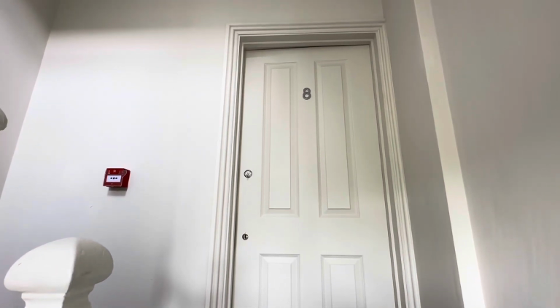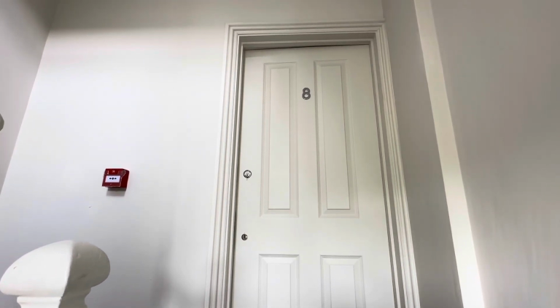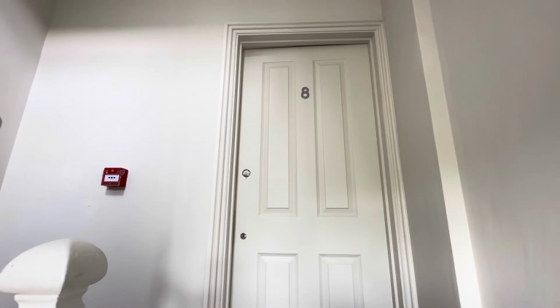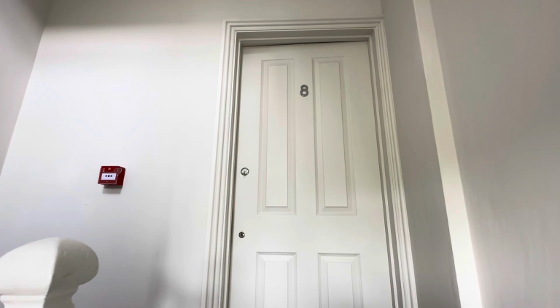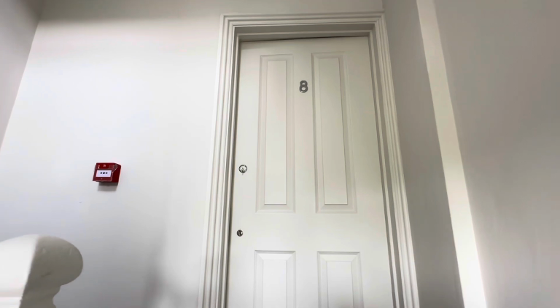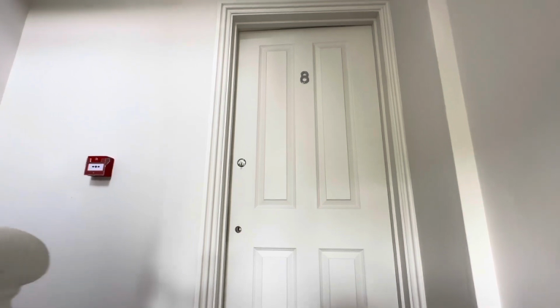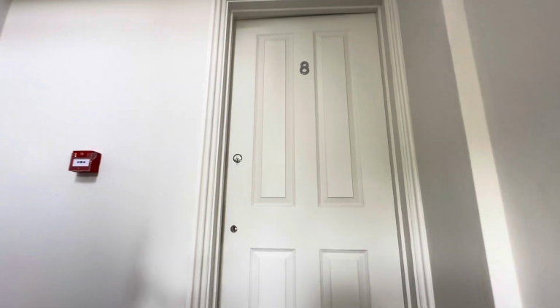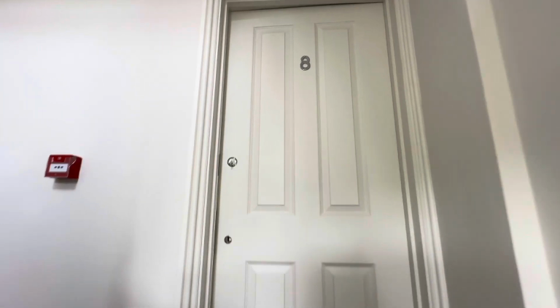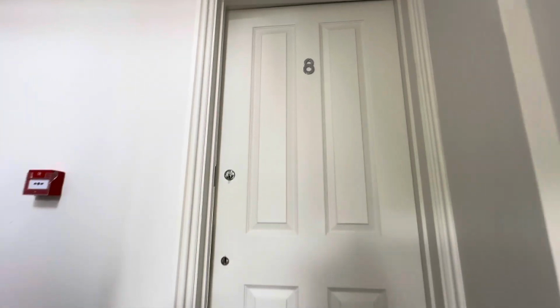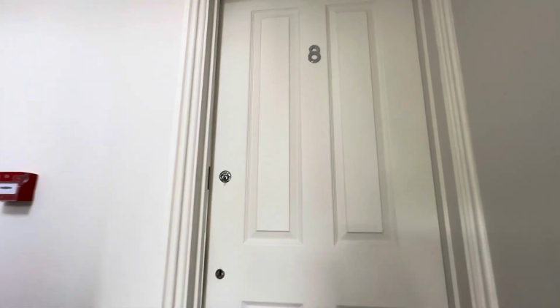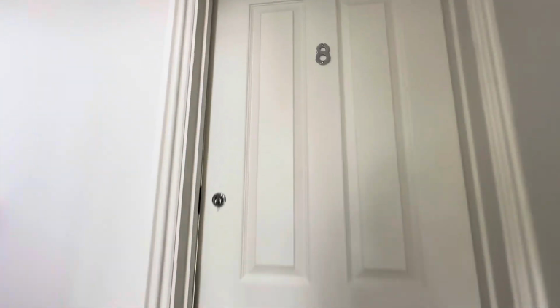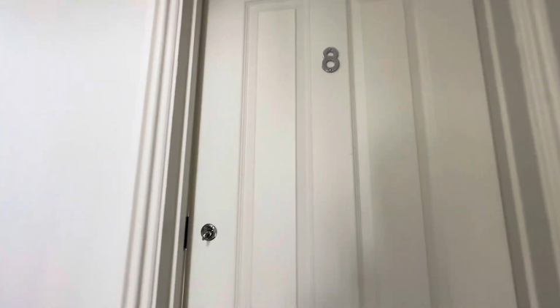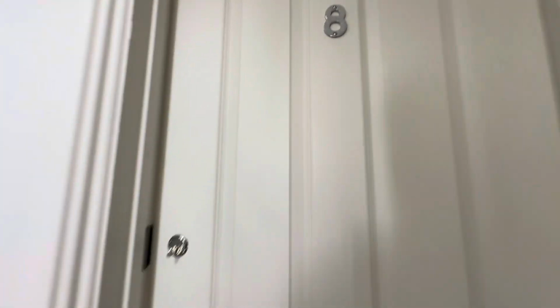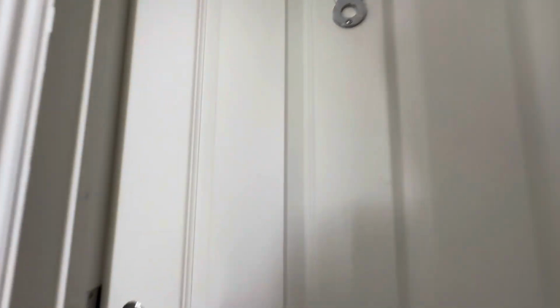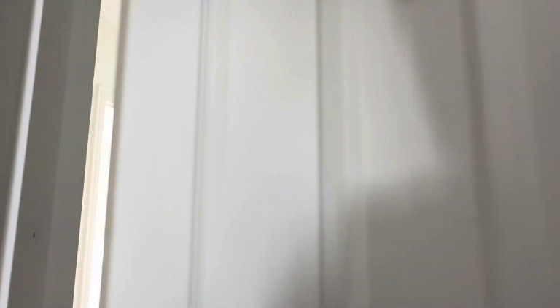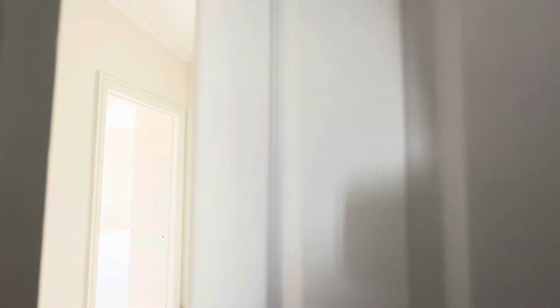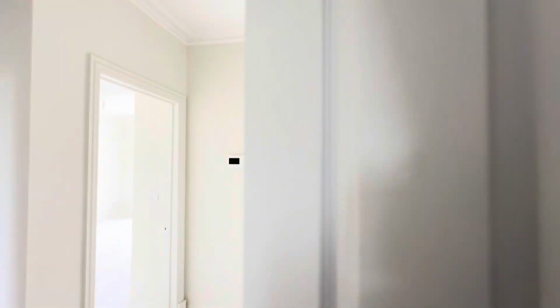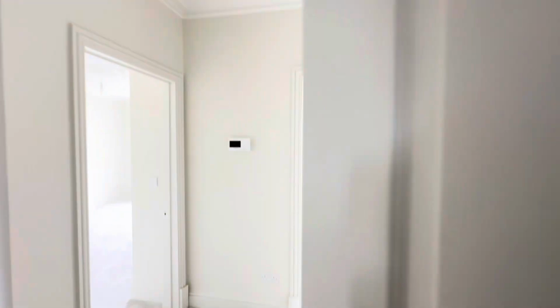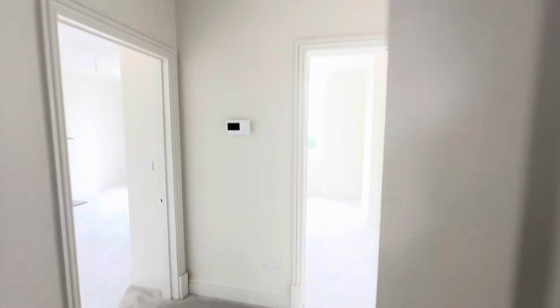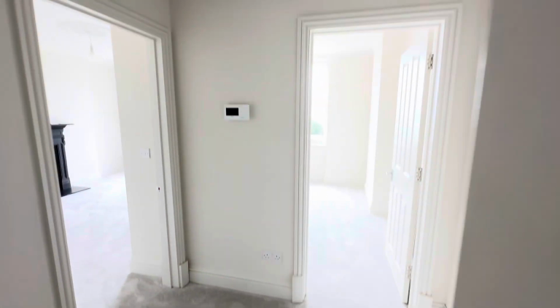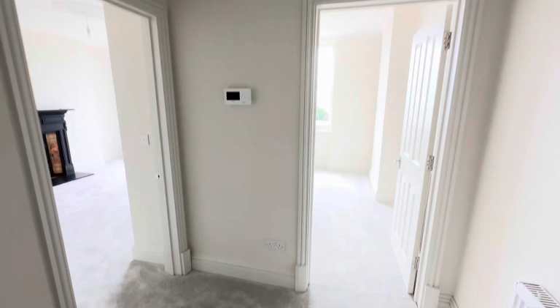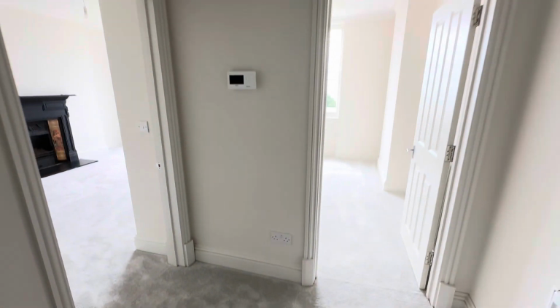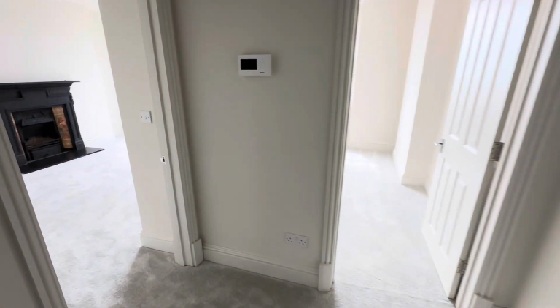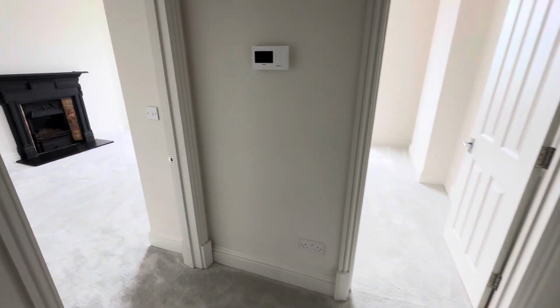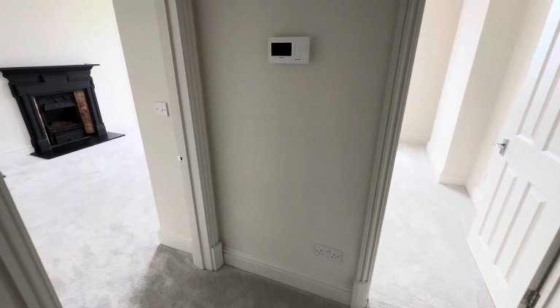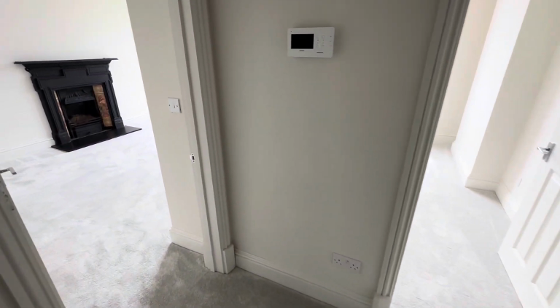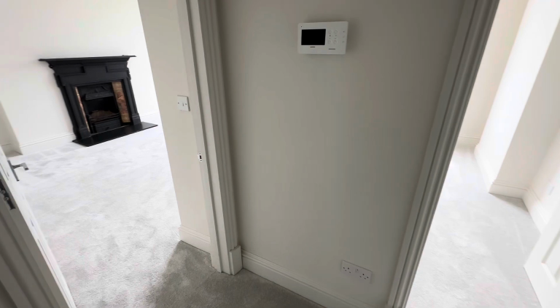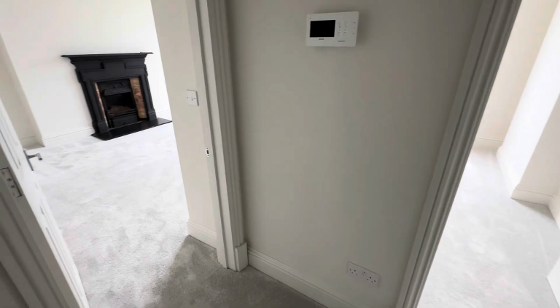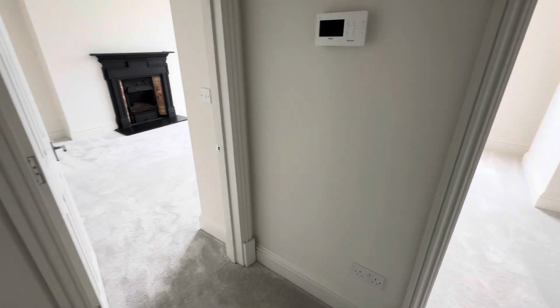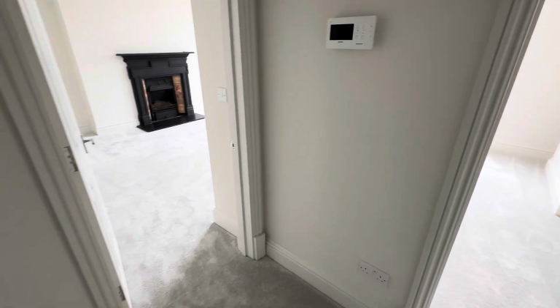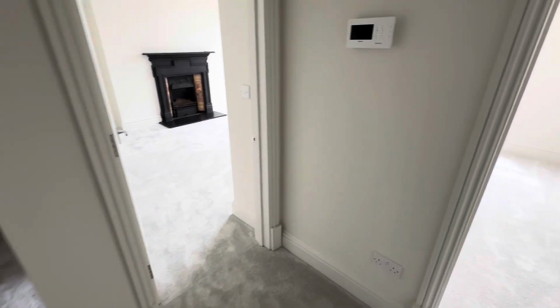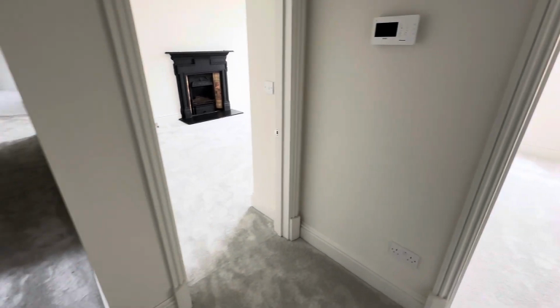We will start by going into the door, where you're immediately greeted by a very spacious hallway.